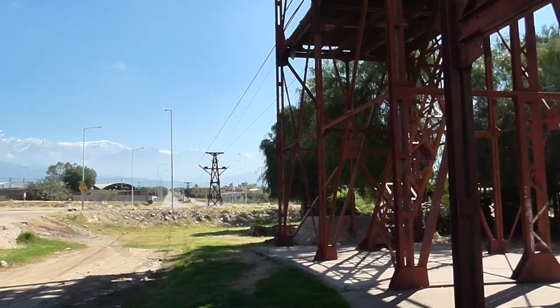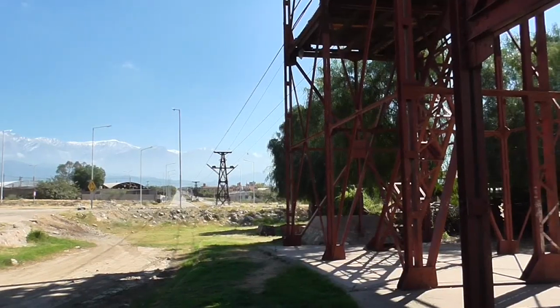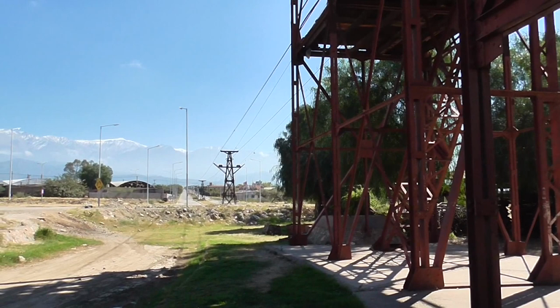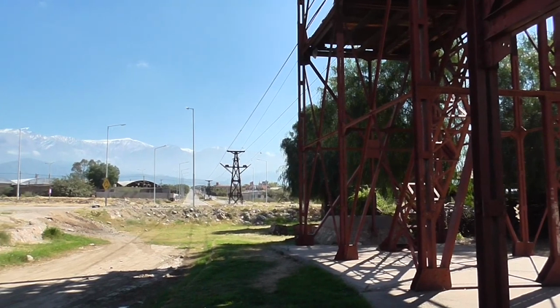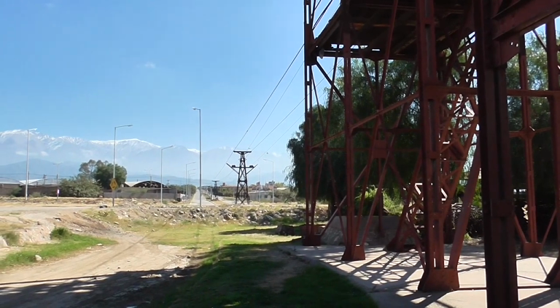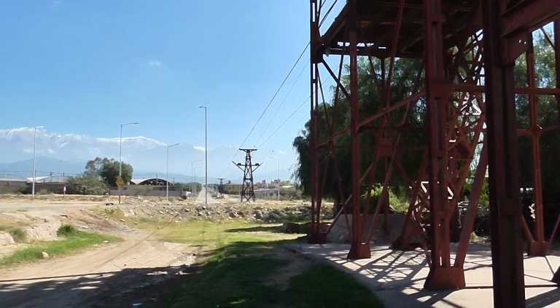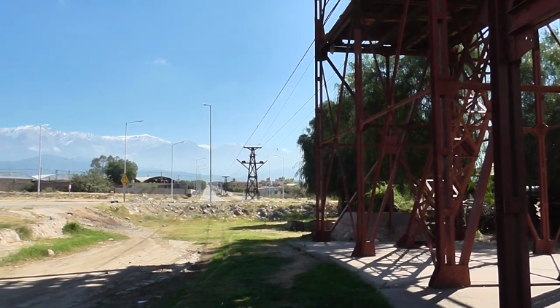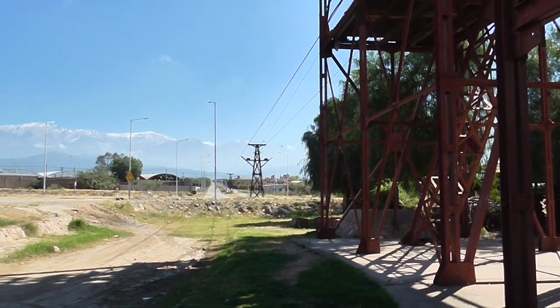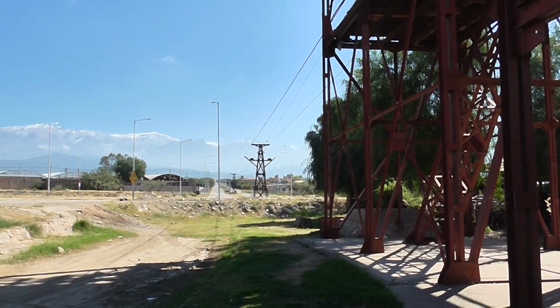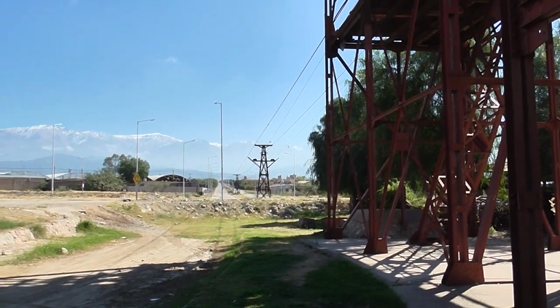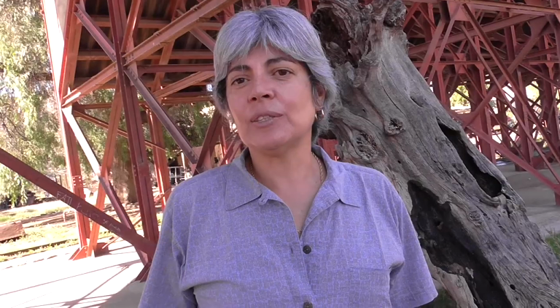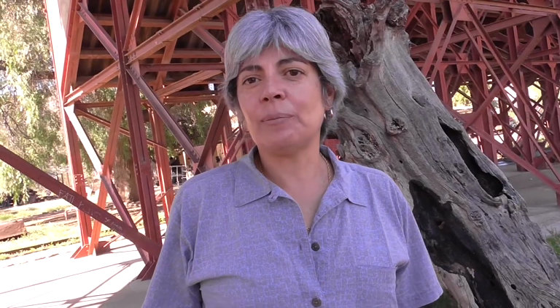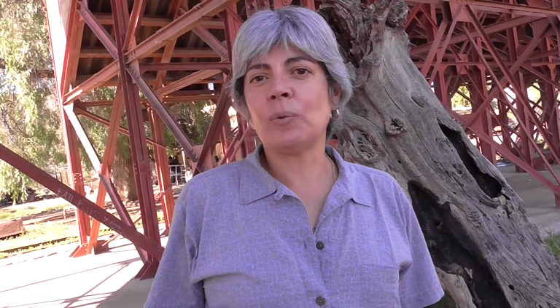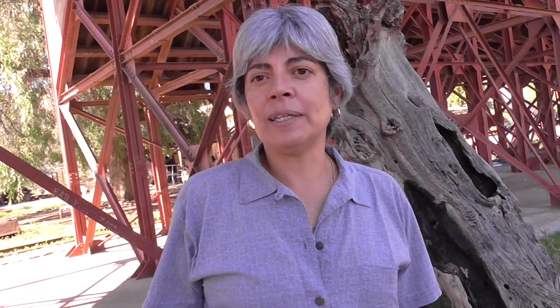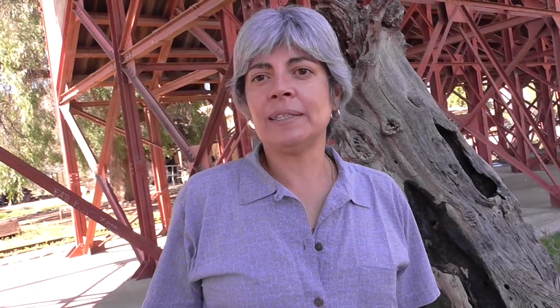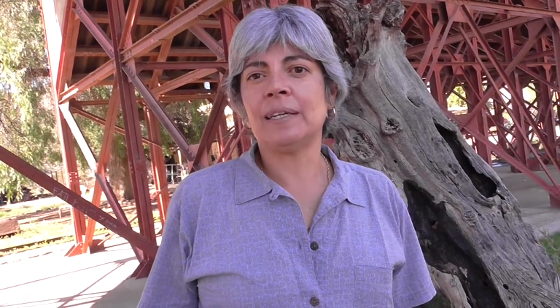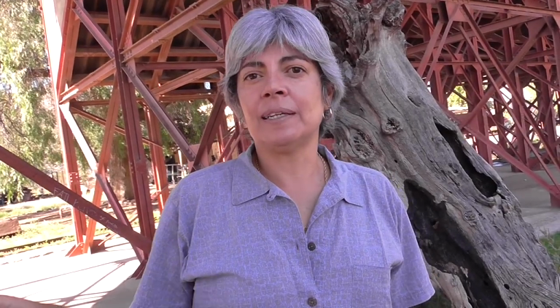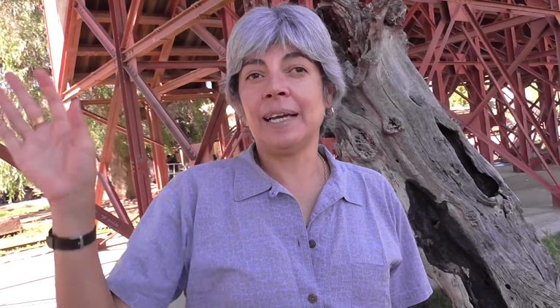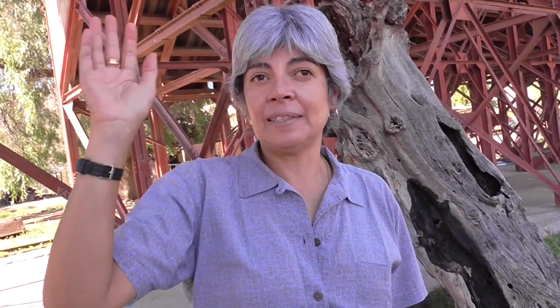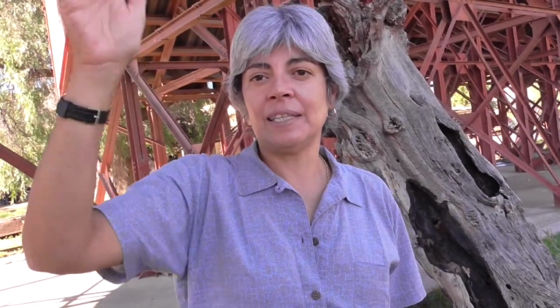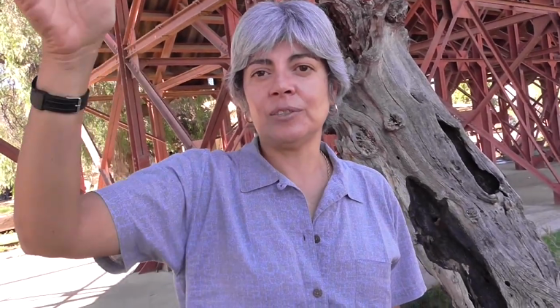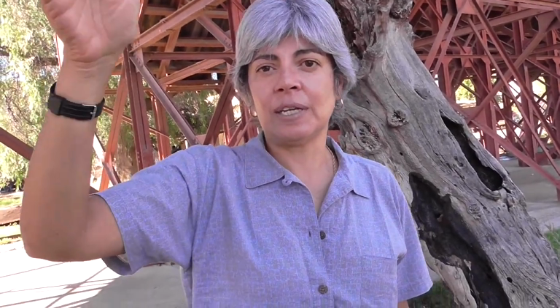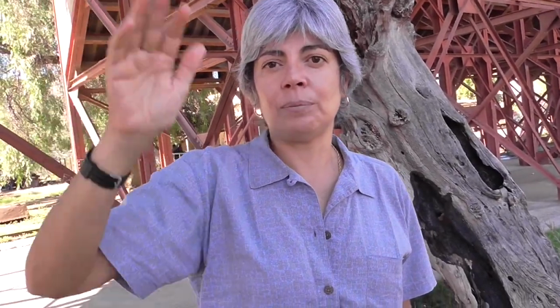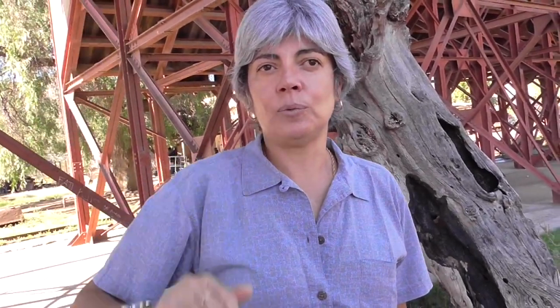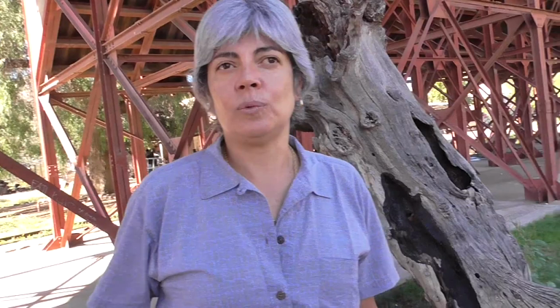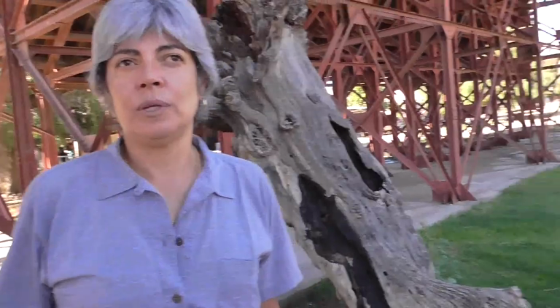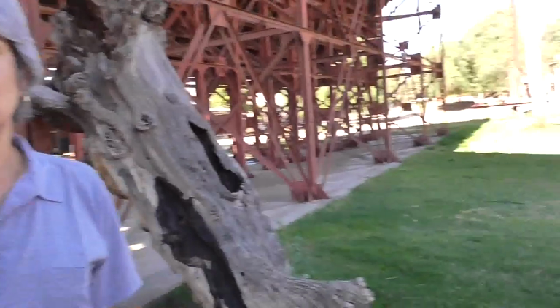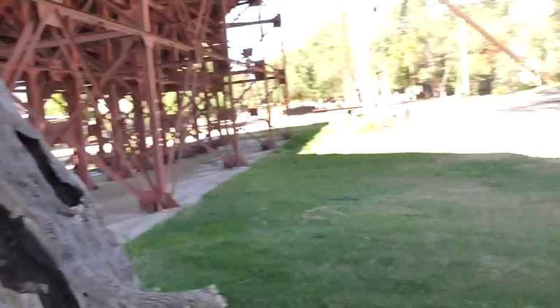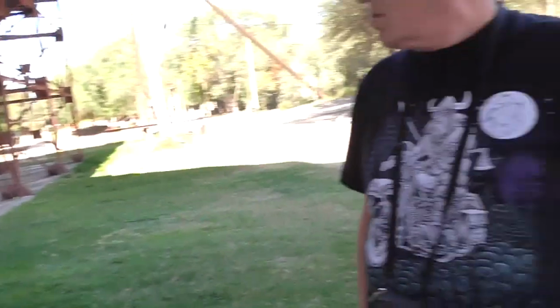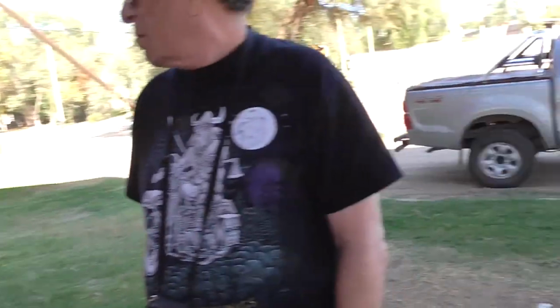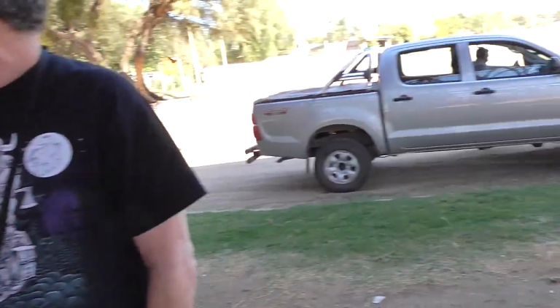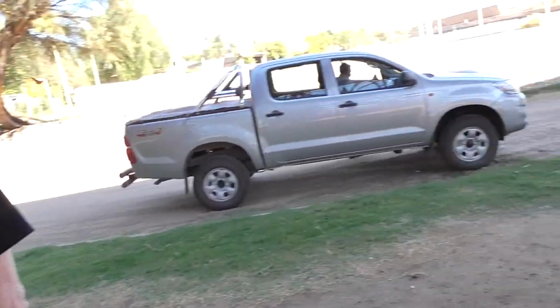This is 3,000 feet. Station number one, and there are nine stations going up to 14,000 feet.